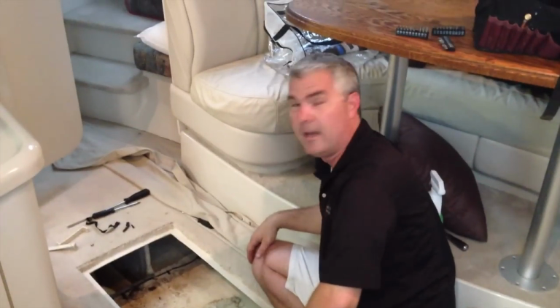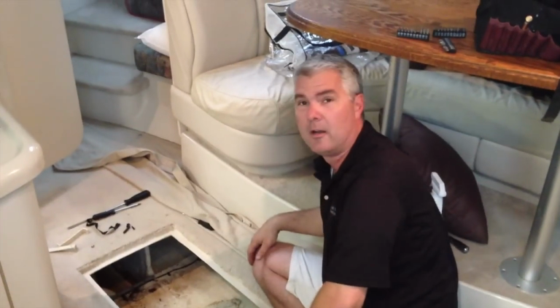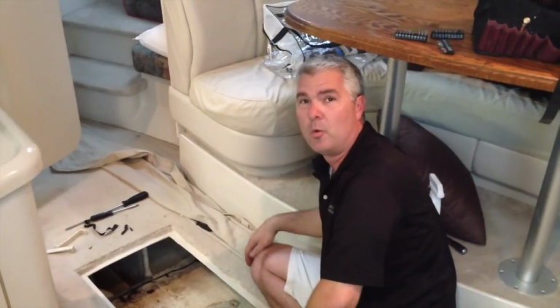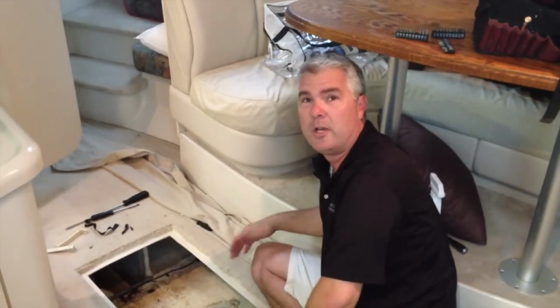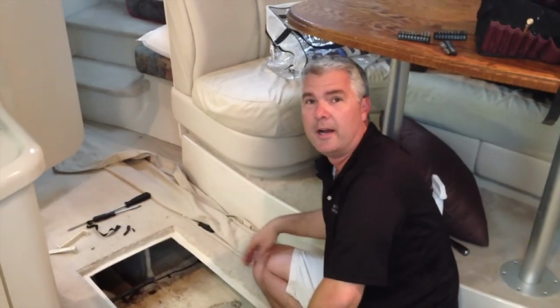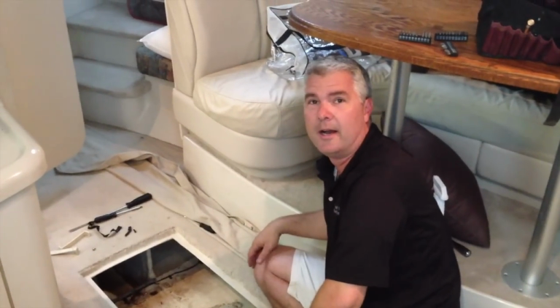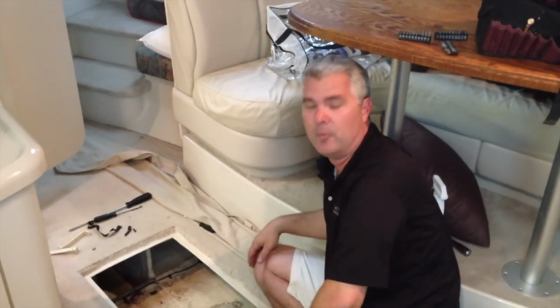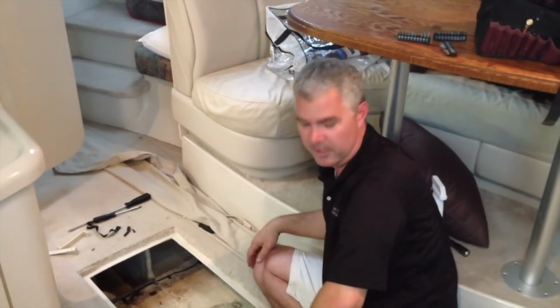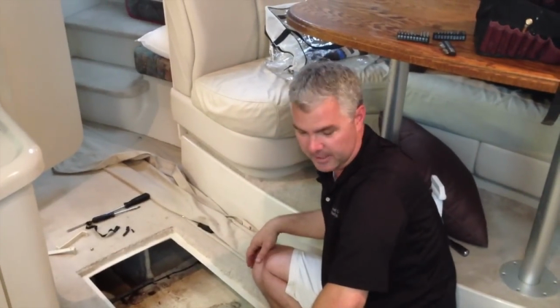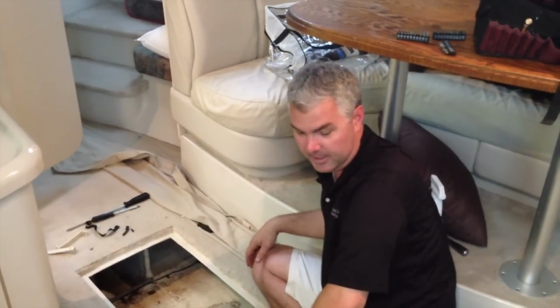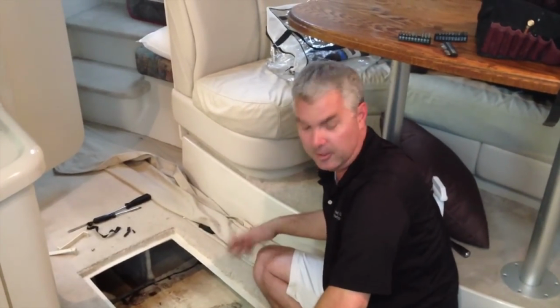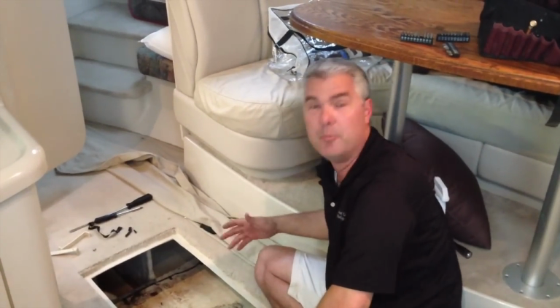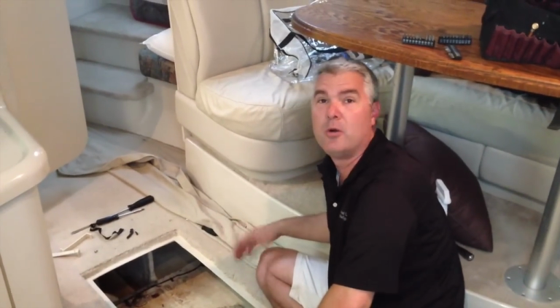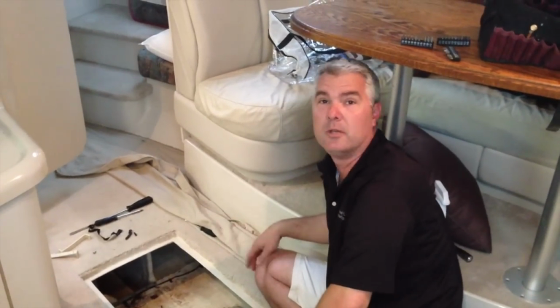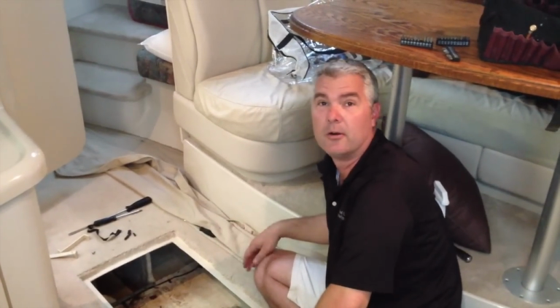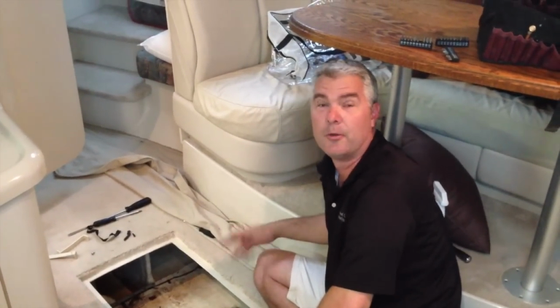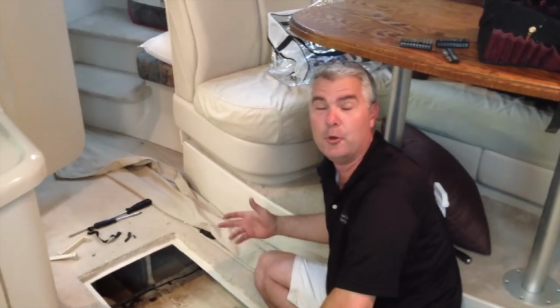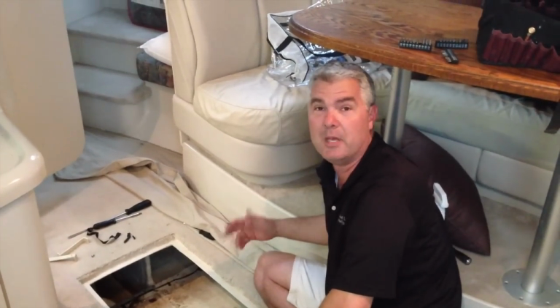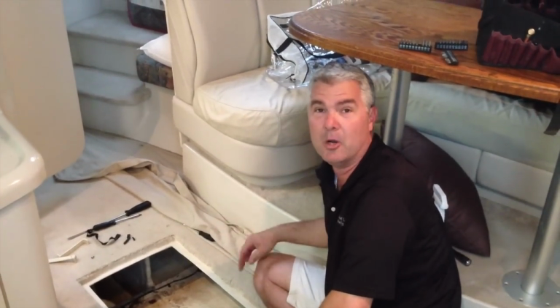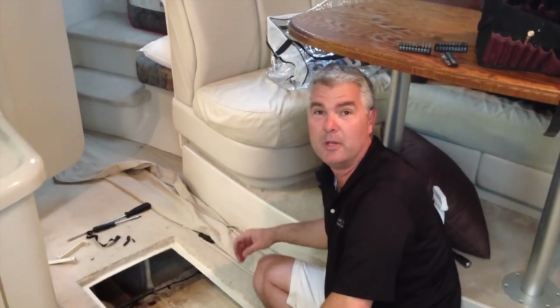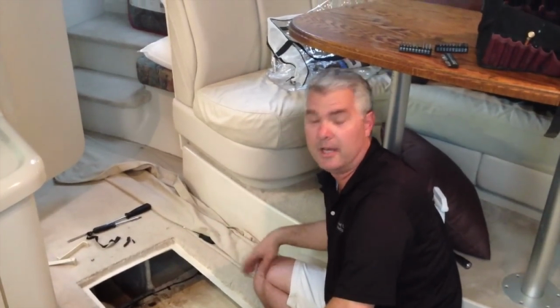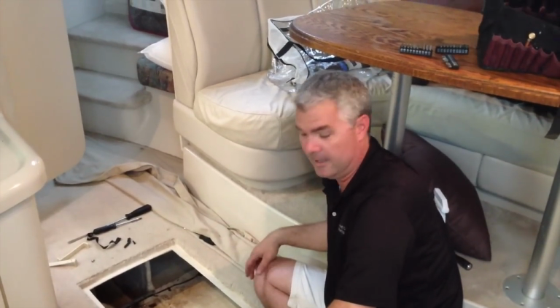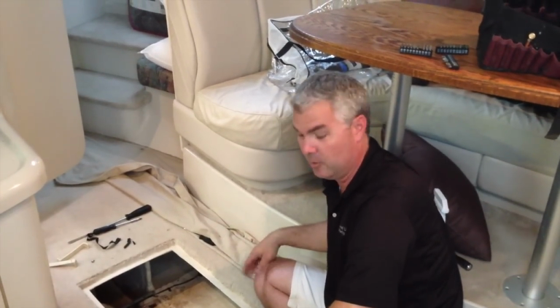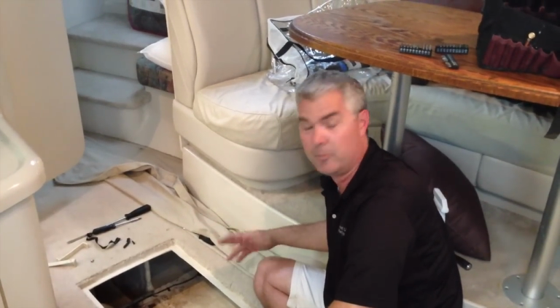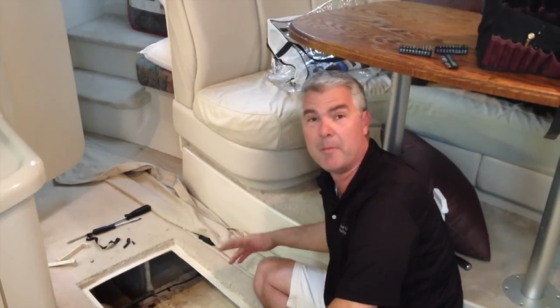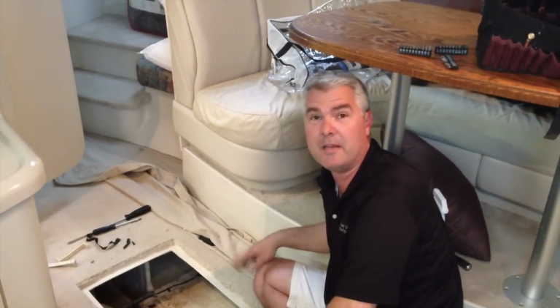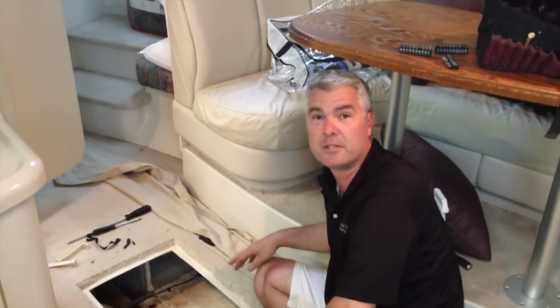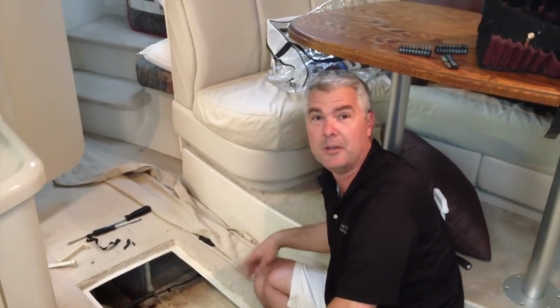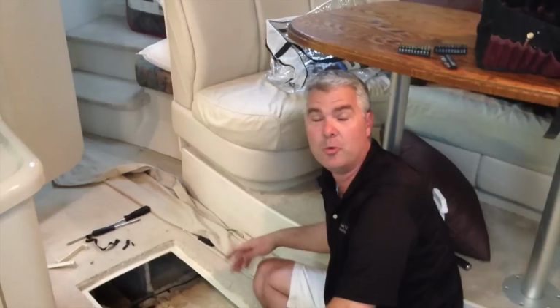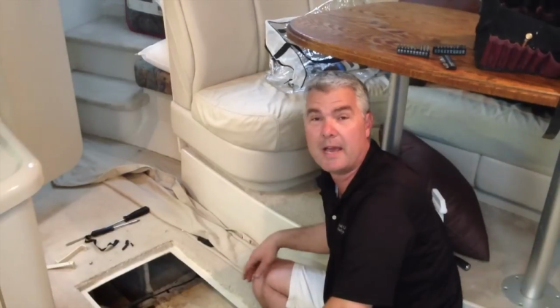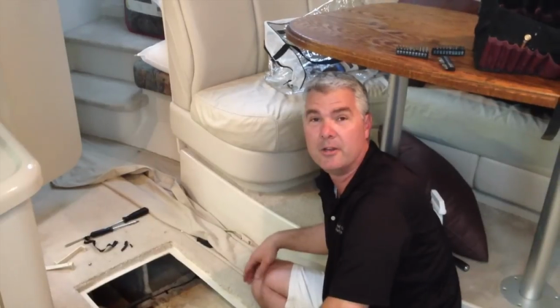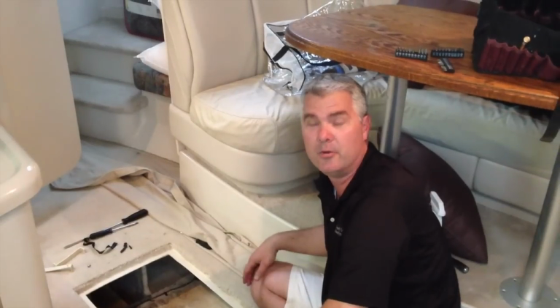Hello everyone. We're in the new boat, or the new to me boat, doing a little bit of maintenance that I knew we had to do.